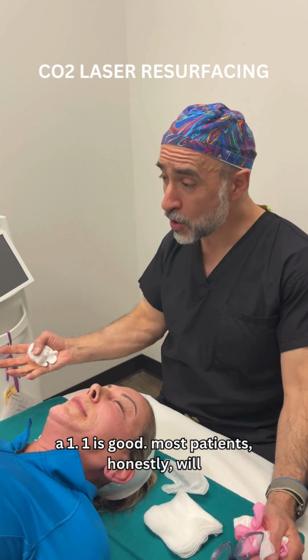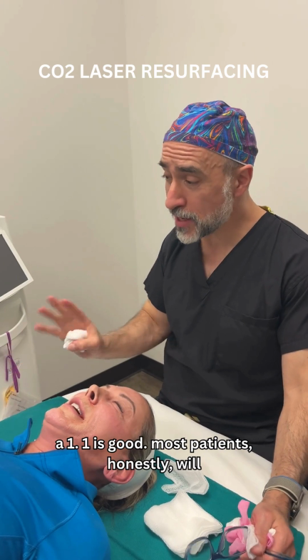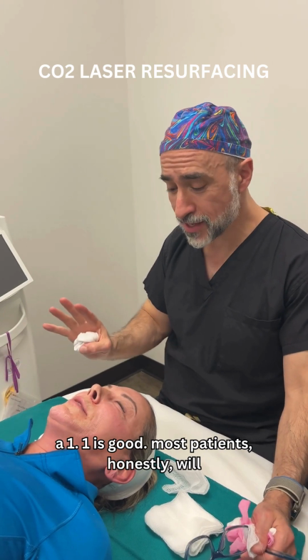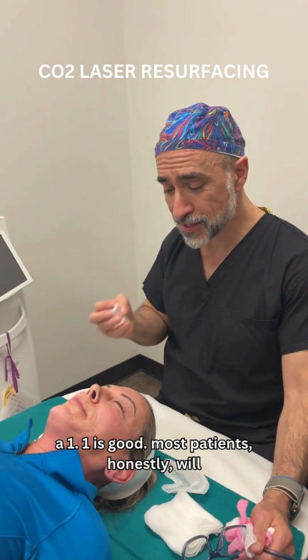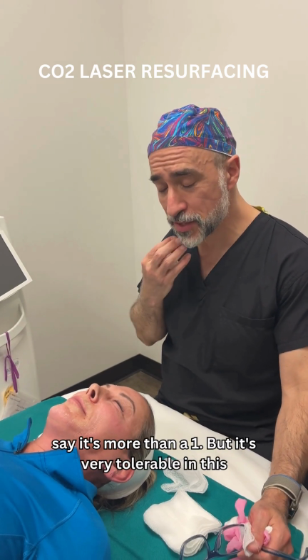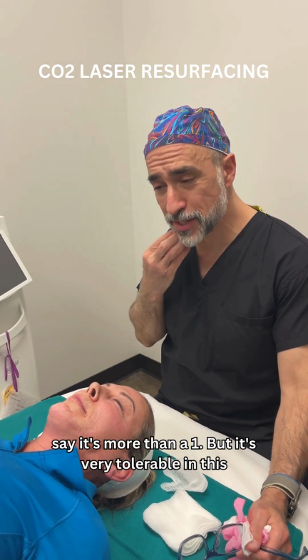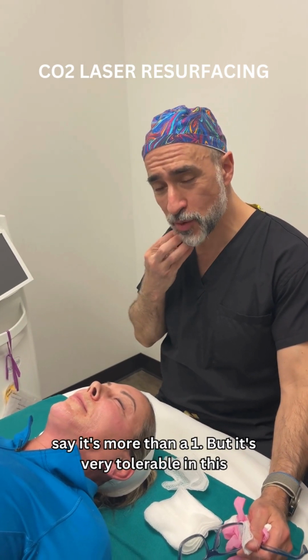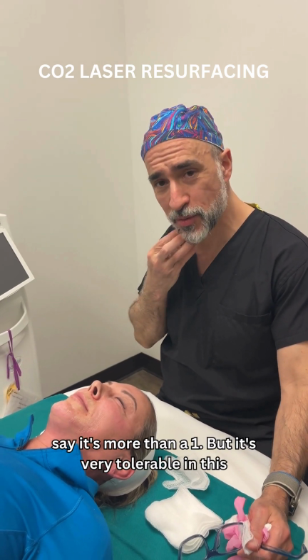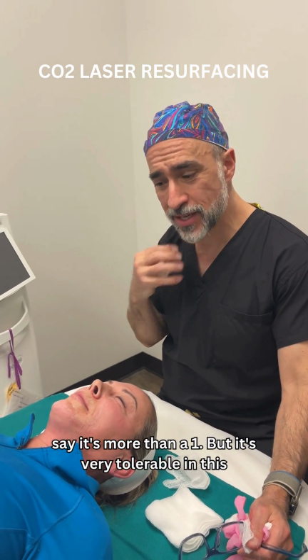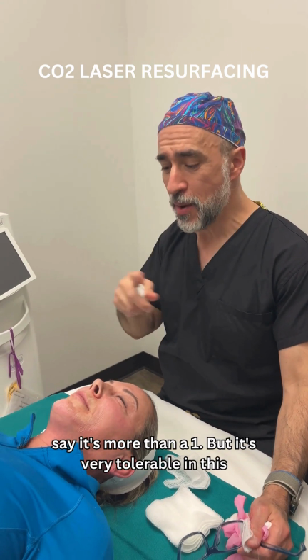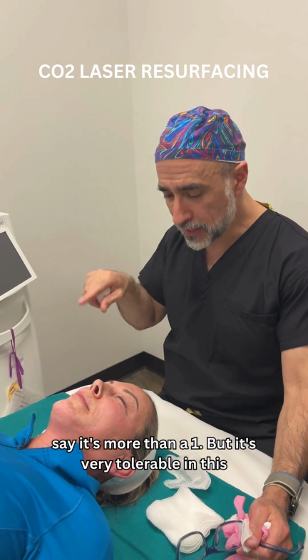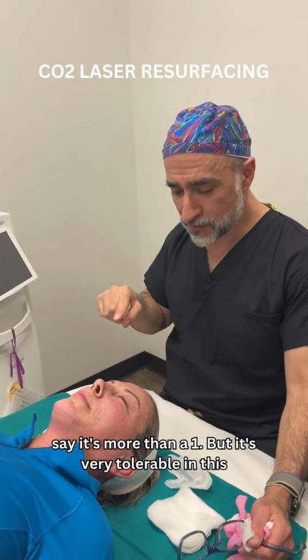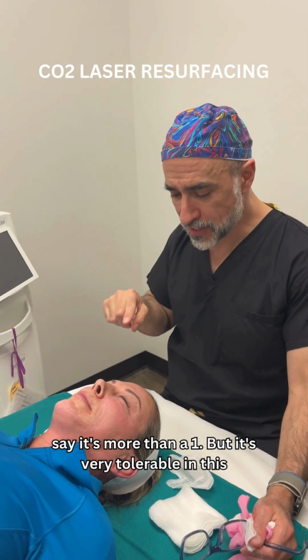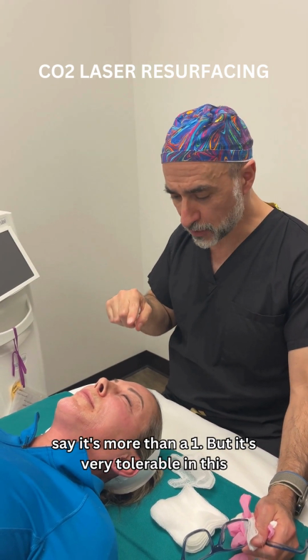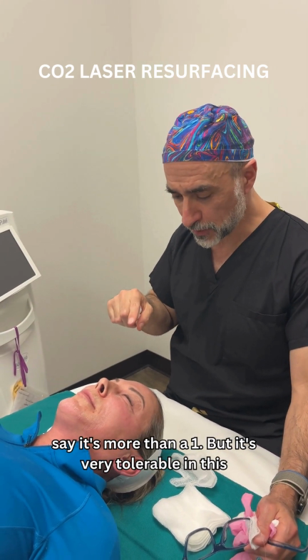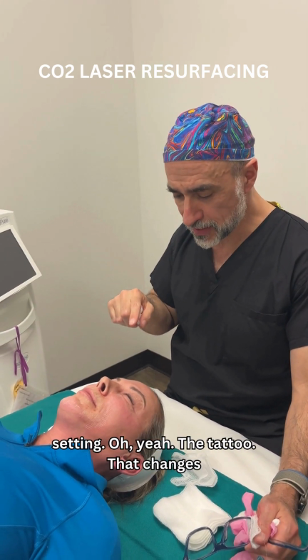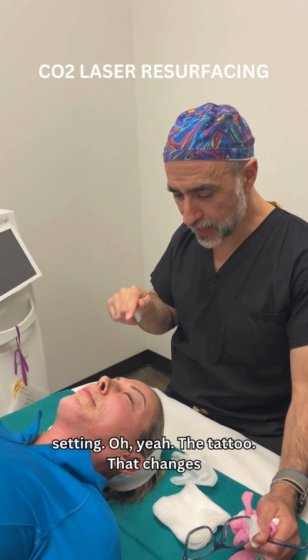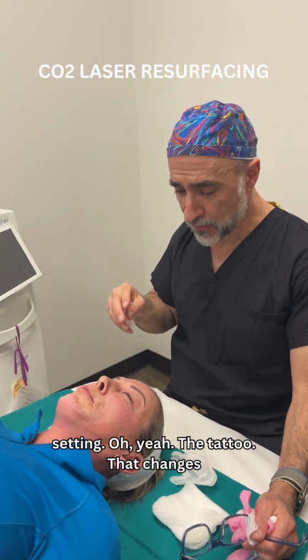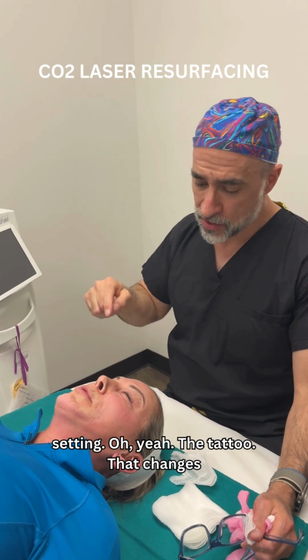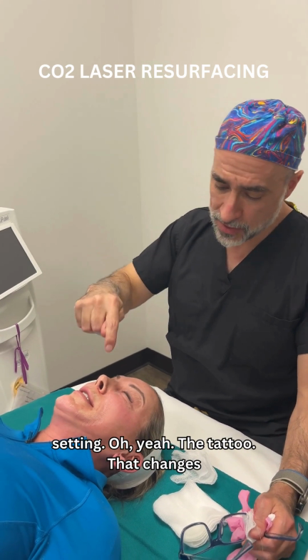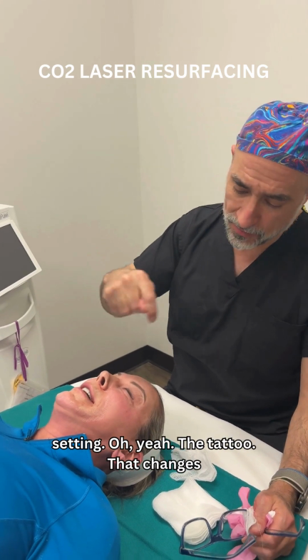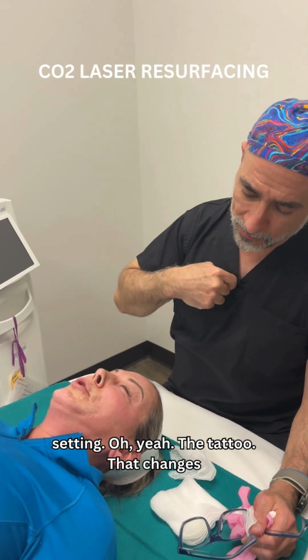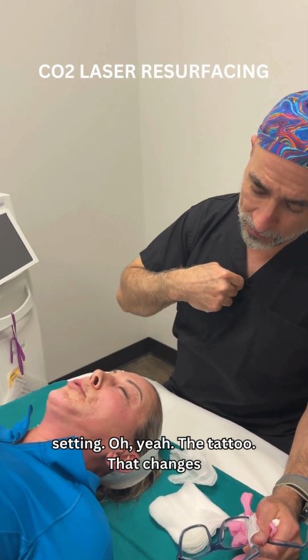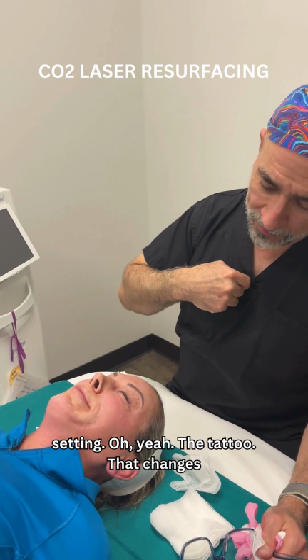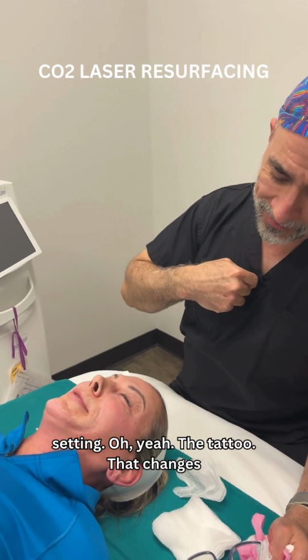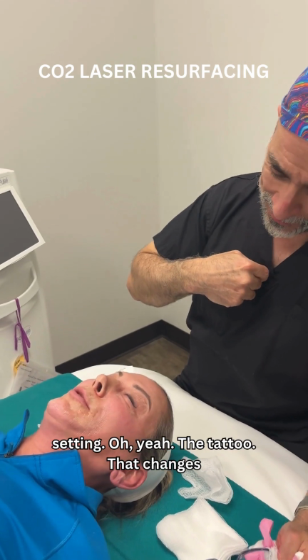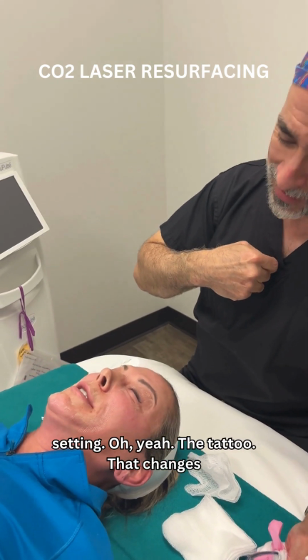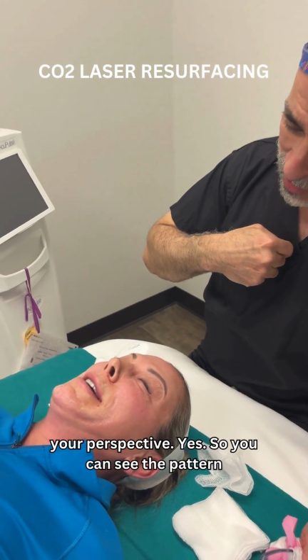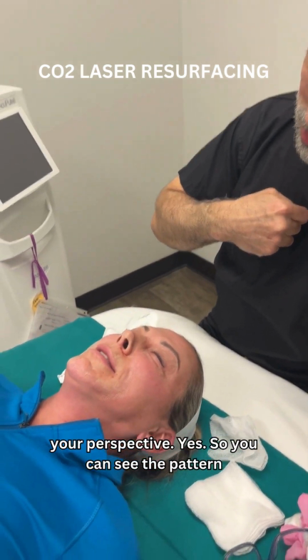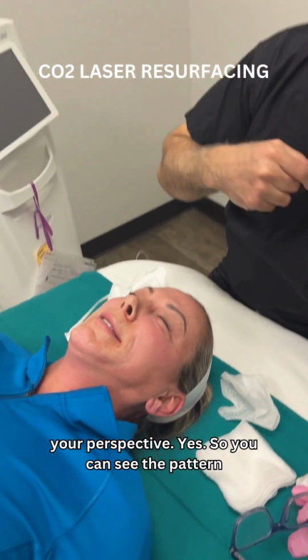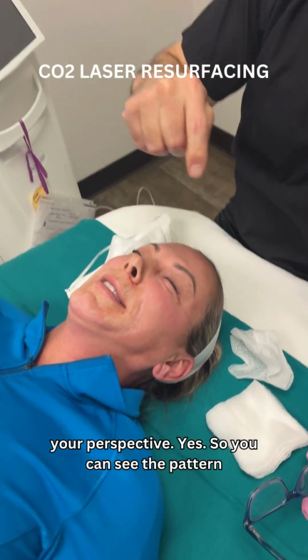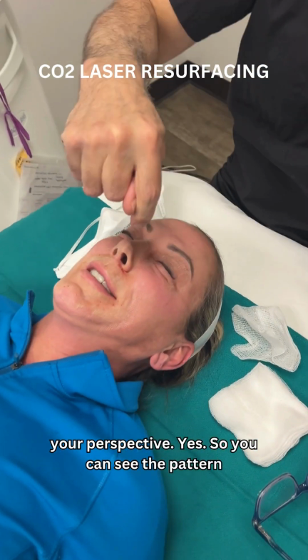And most patients honestly will say it's more than a 1, but that it's very tolerable in this setting. Oh yeah, the tattoo — that changes your perspective. Yes.